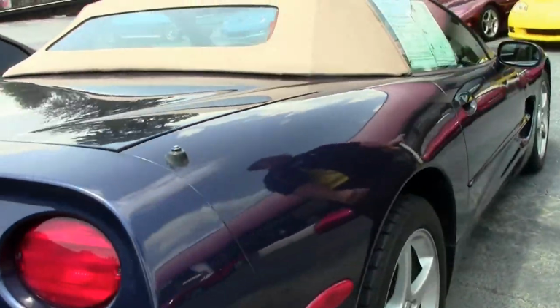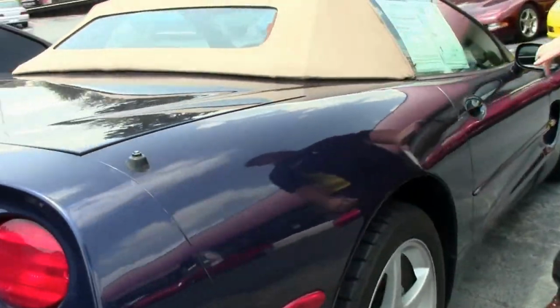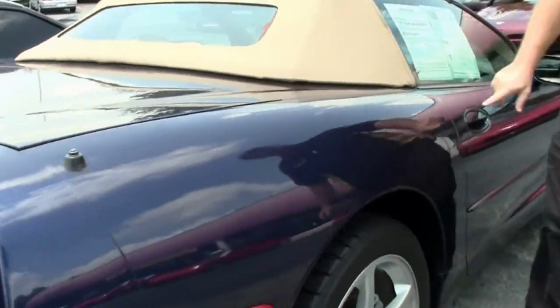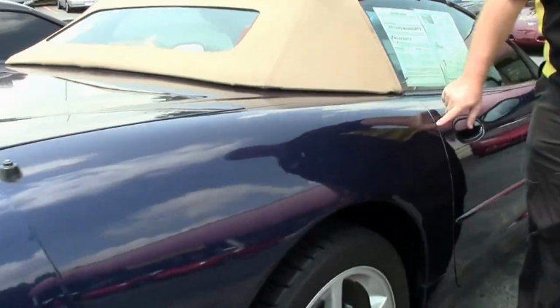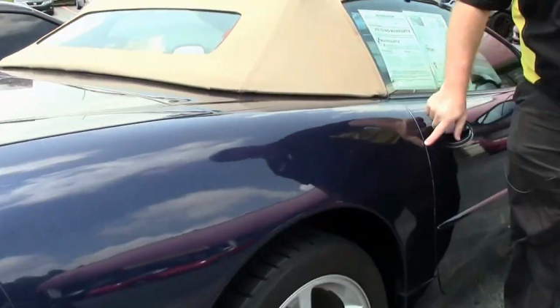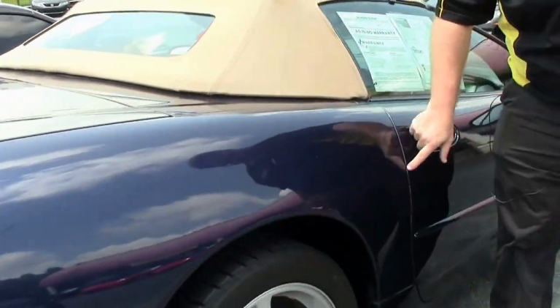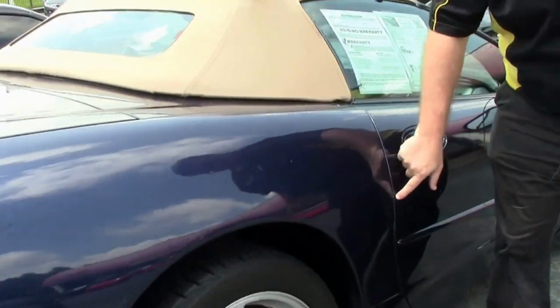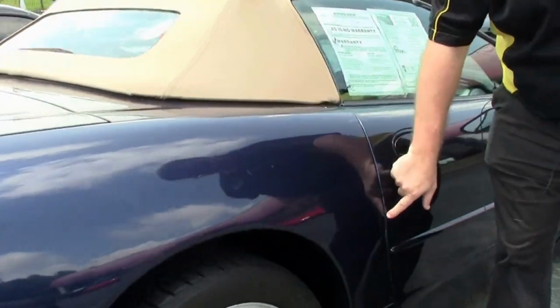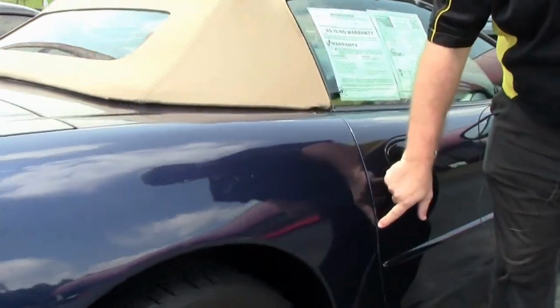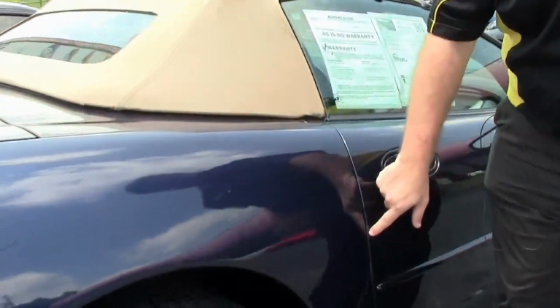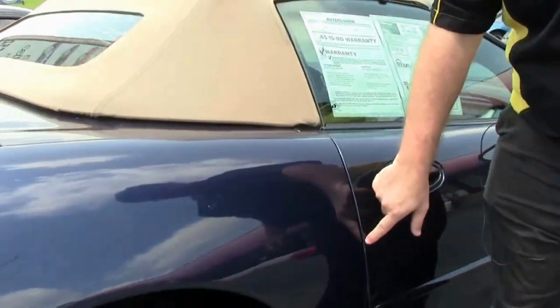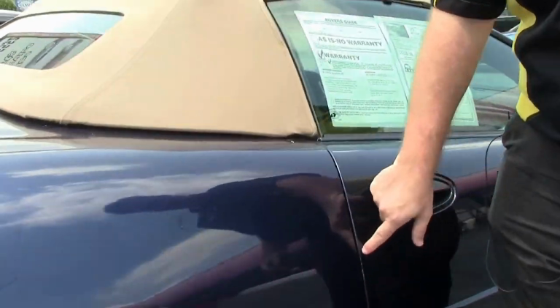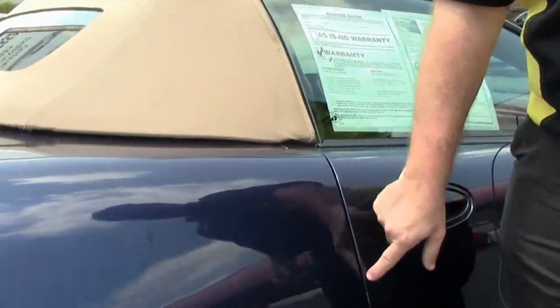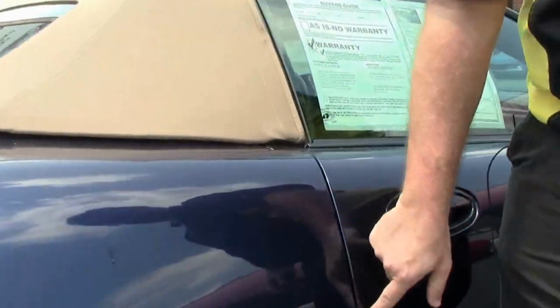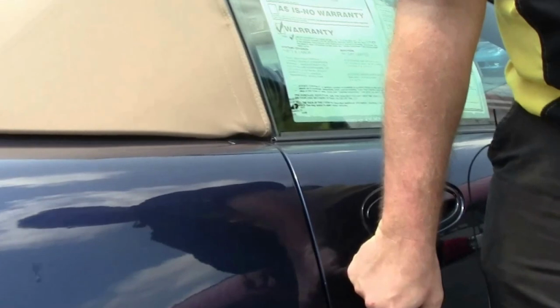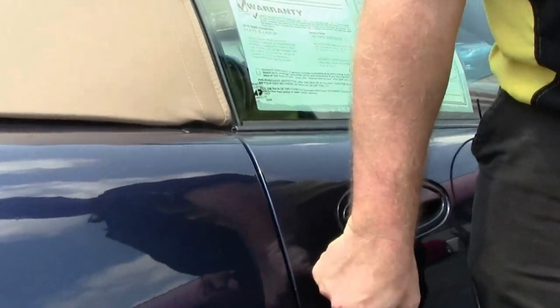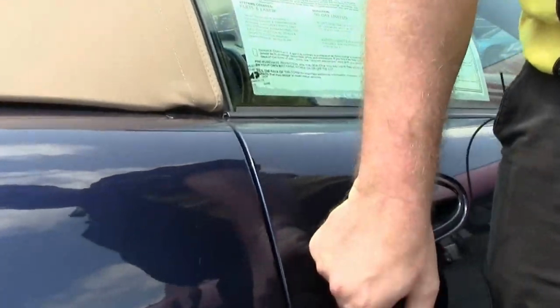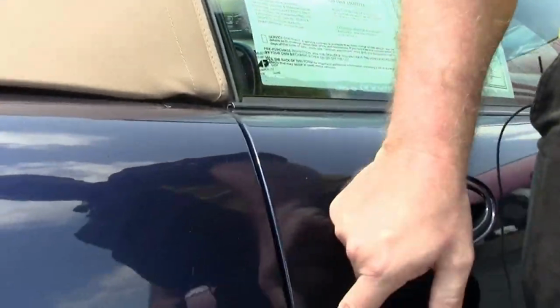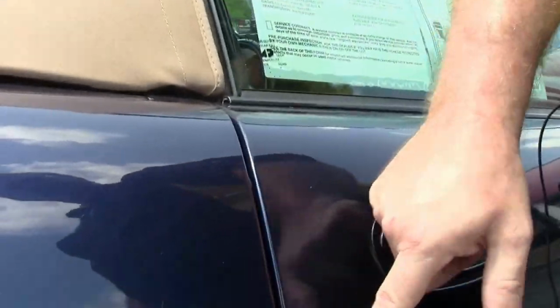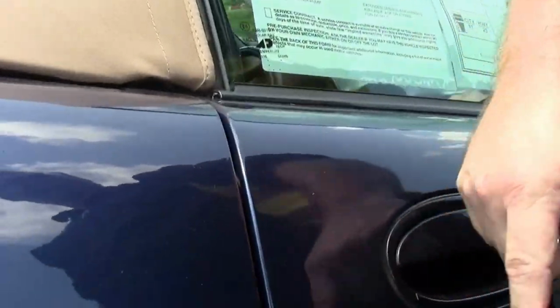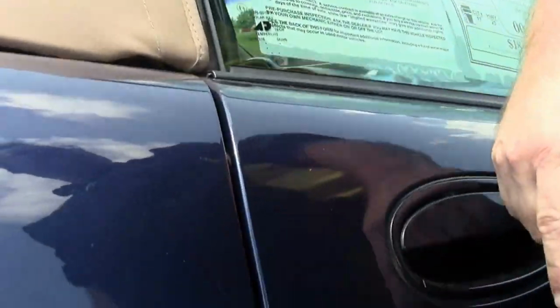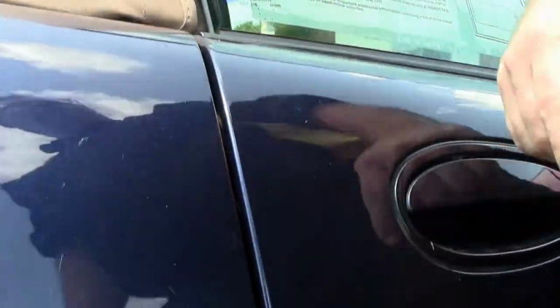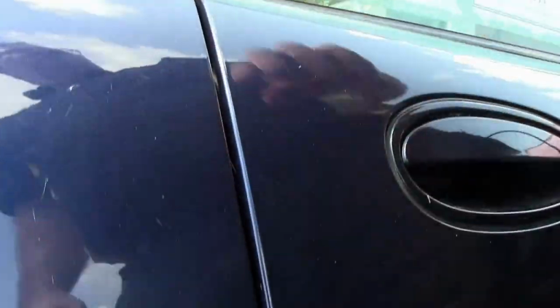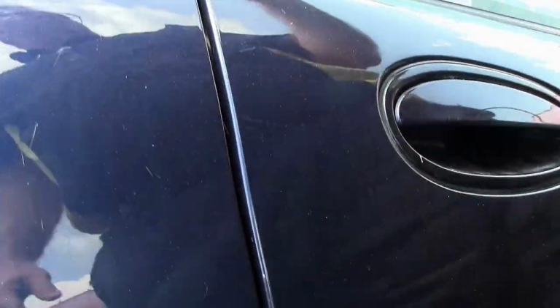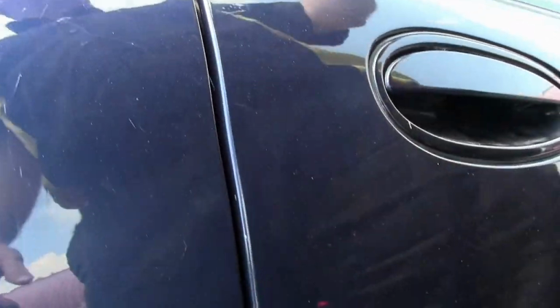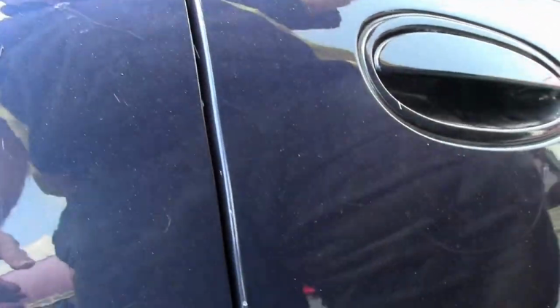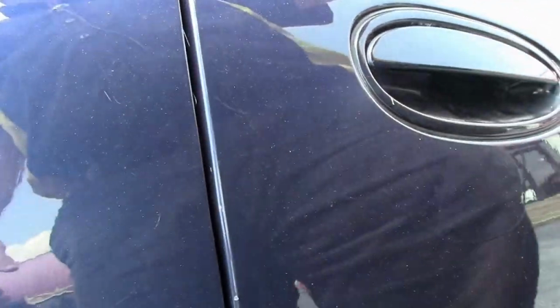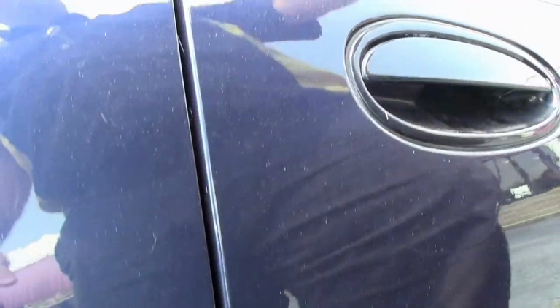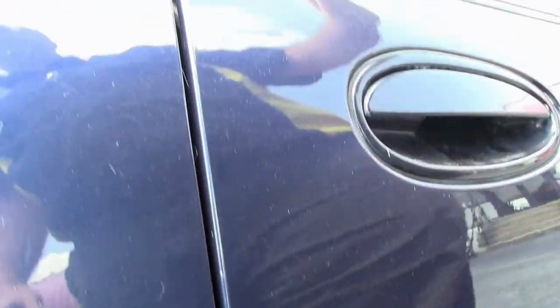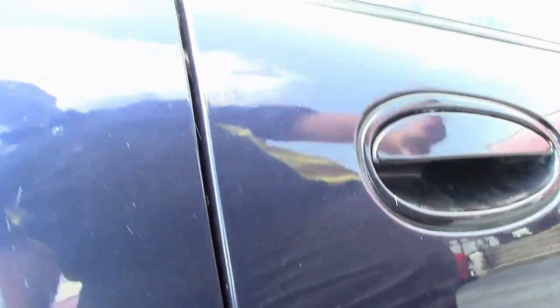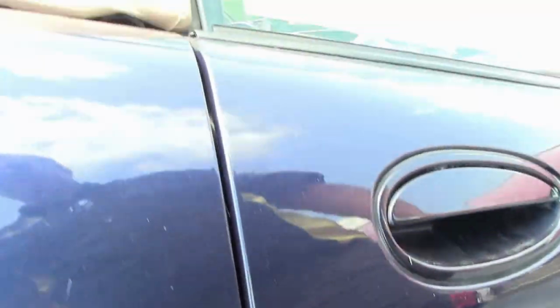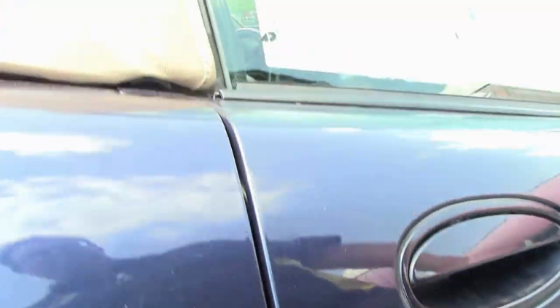I do want to point out on the door, I do have a little bit of door ding right here. Our top is in excellent shape.